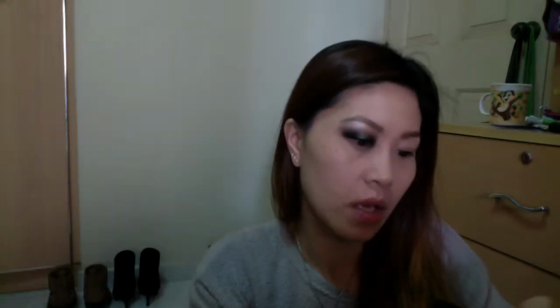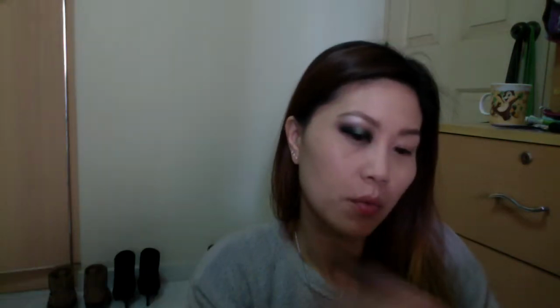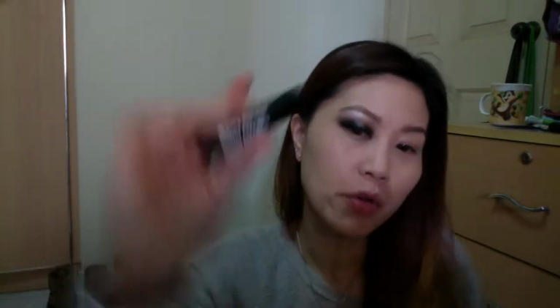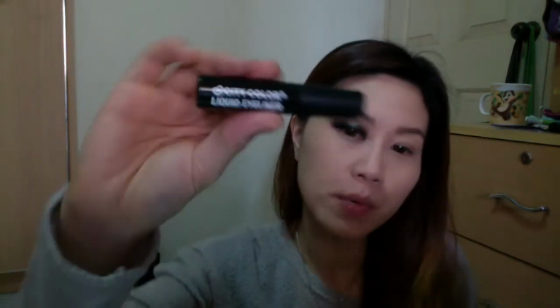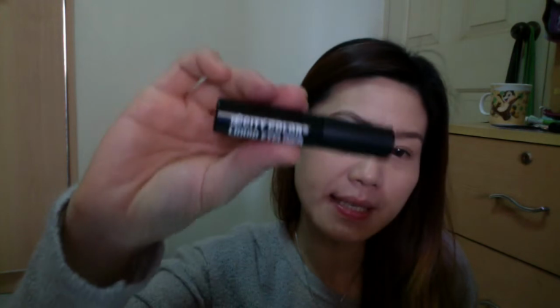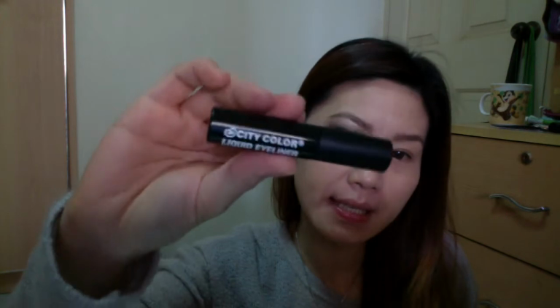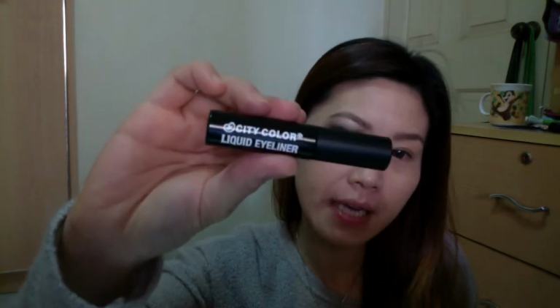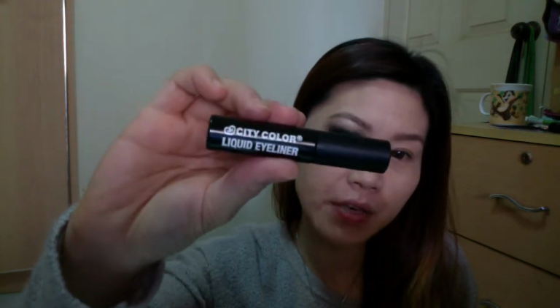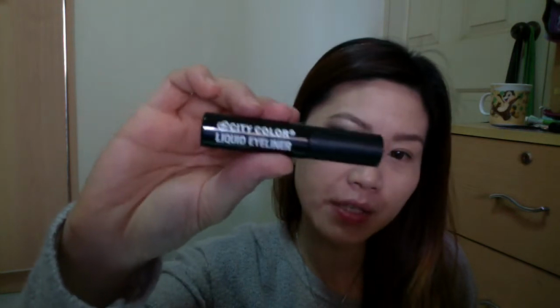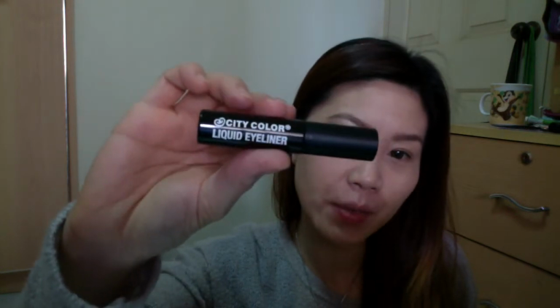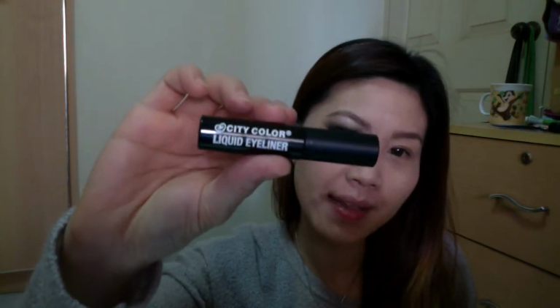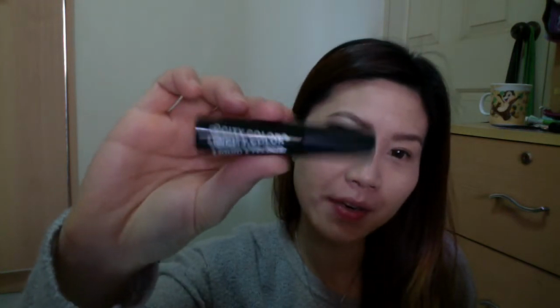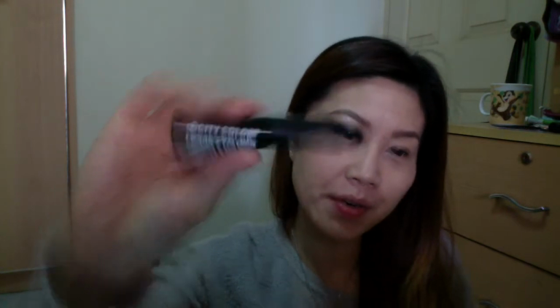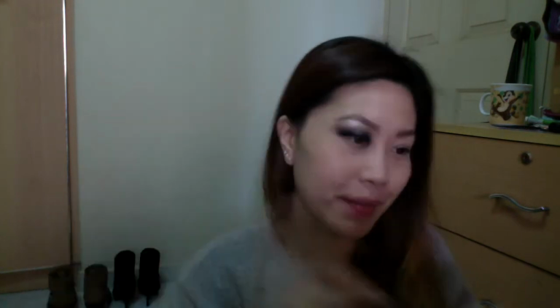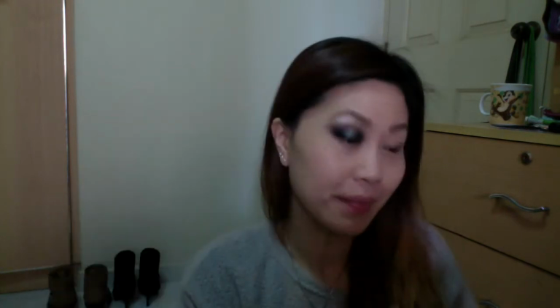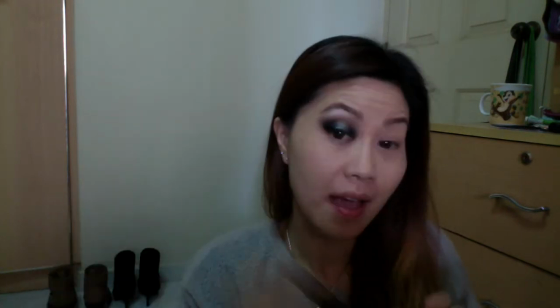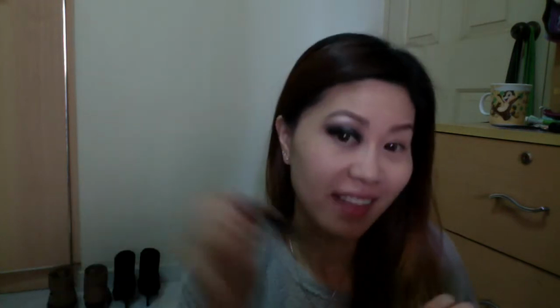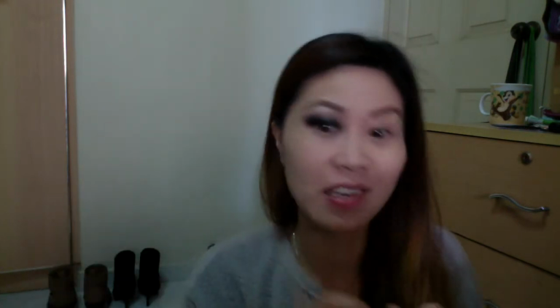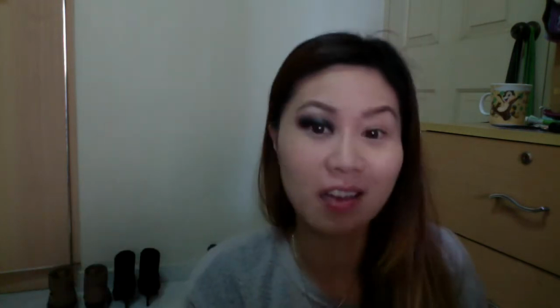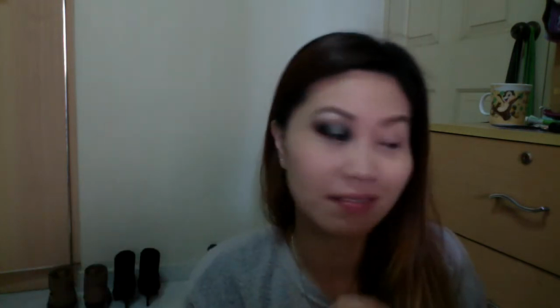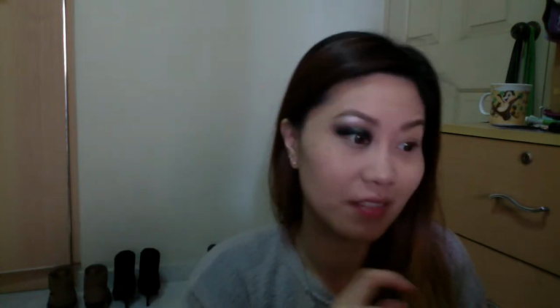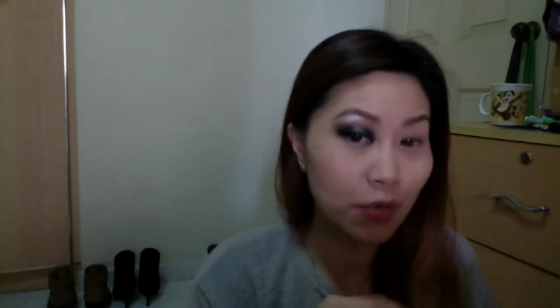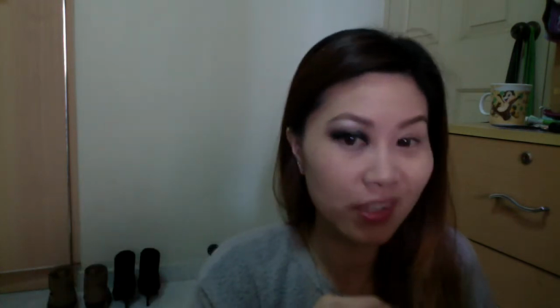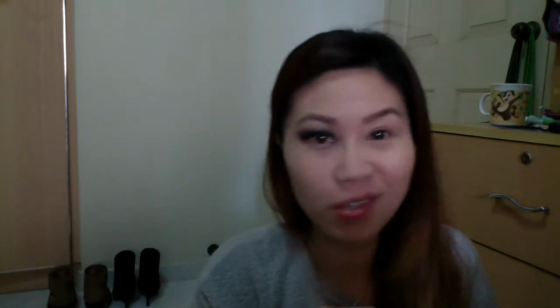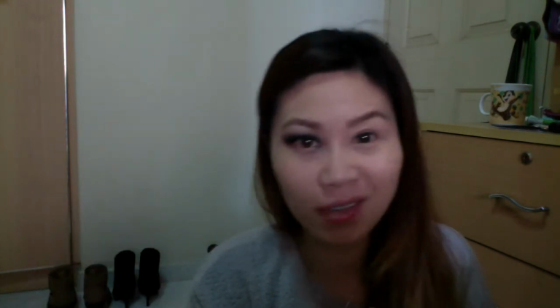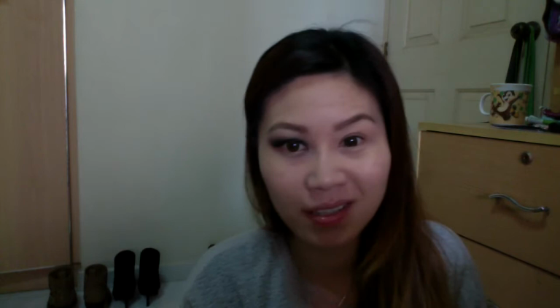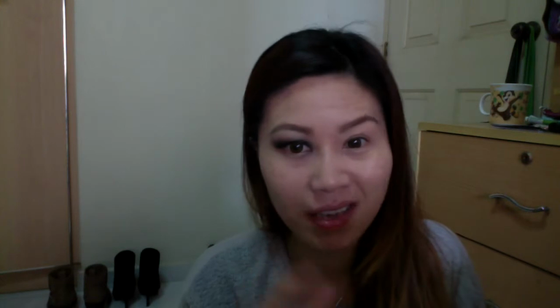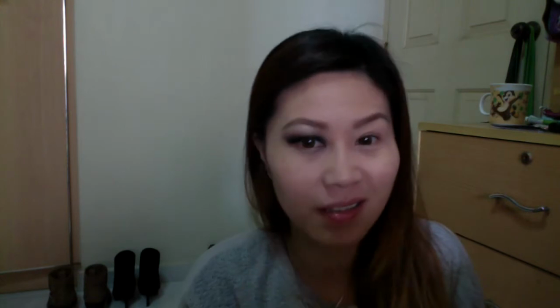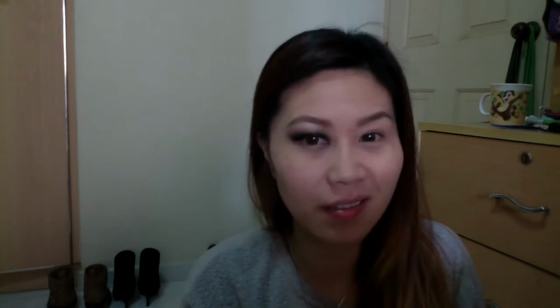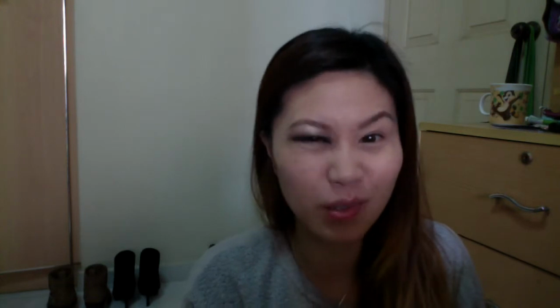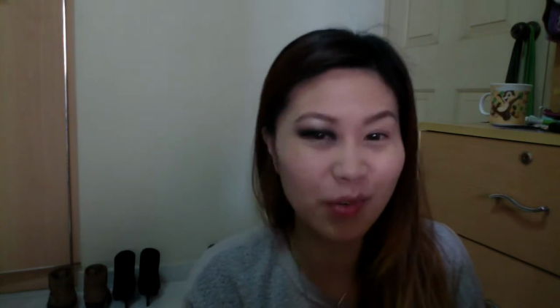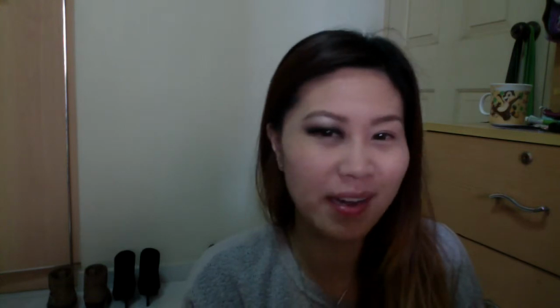Going over with City Colors Liquid Eyeliner. I like this a lot — it really goes on nicely and looks very nice.